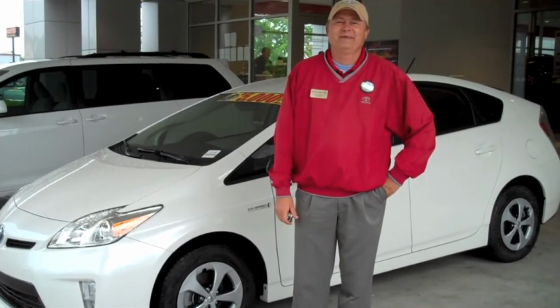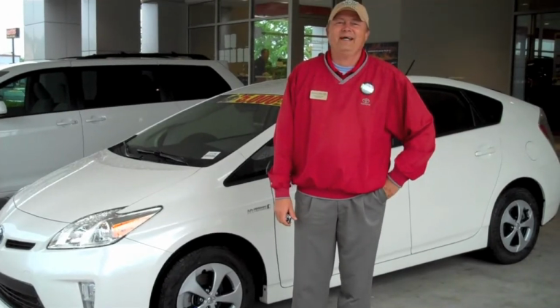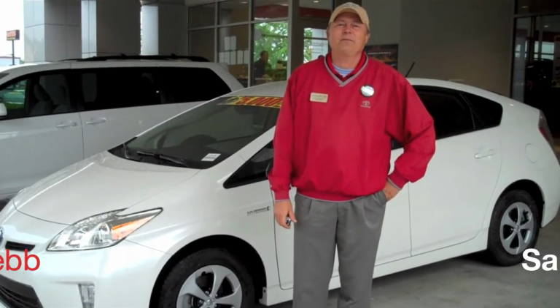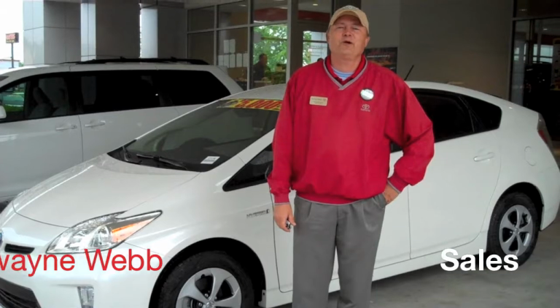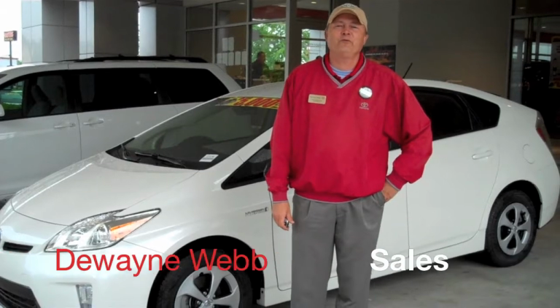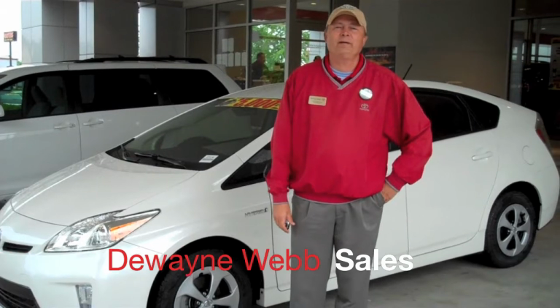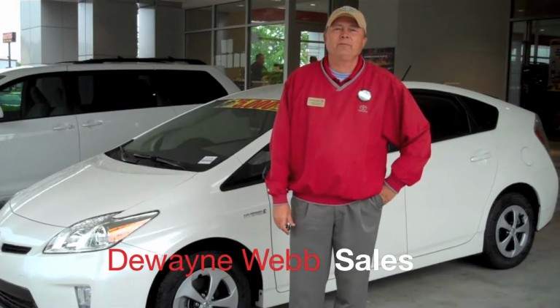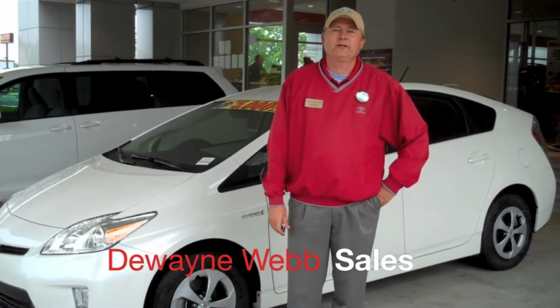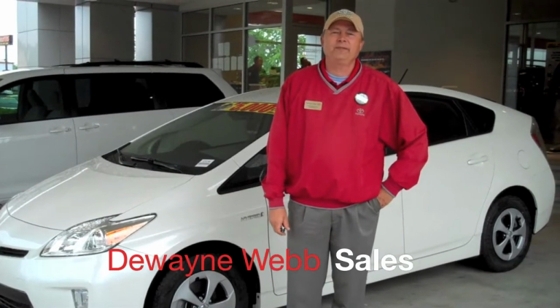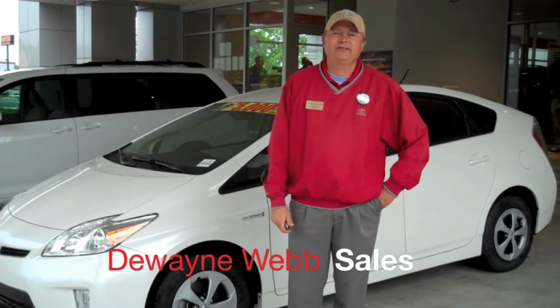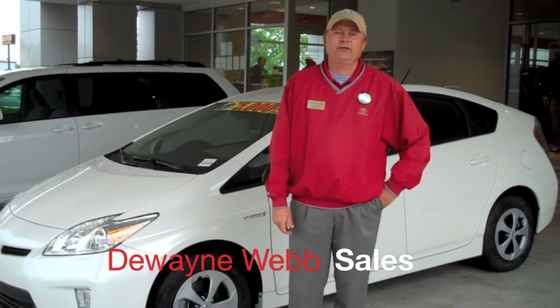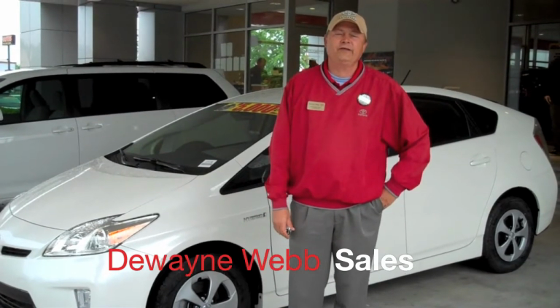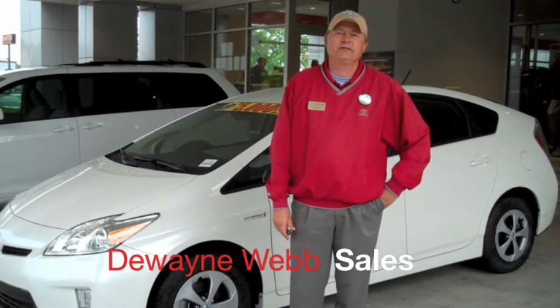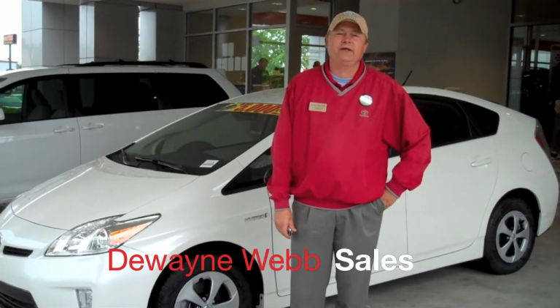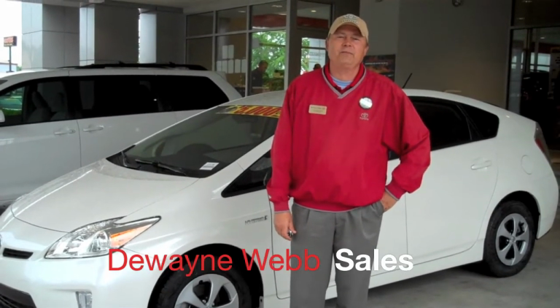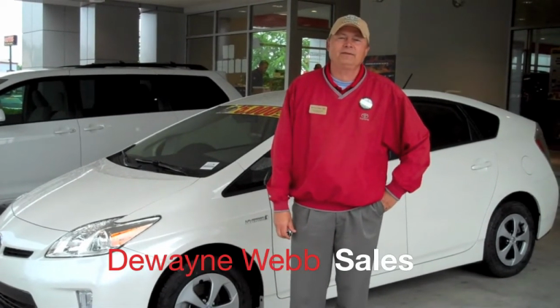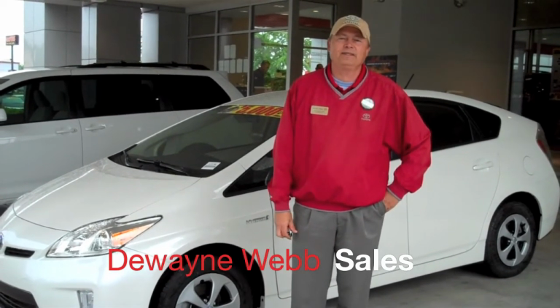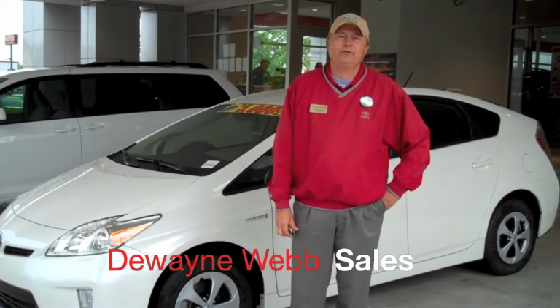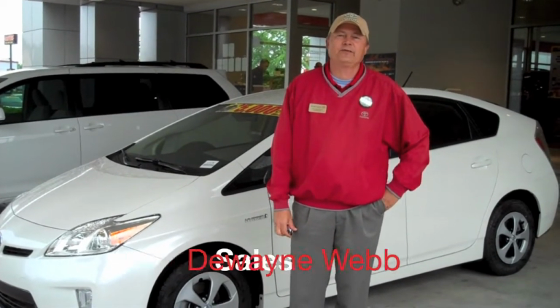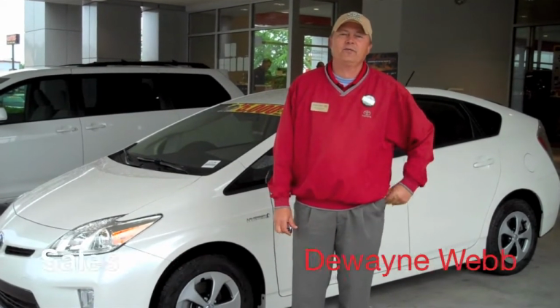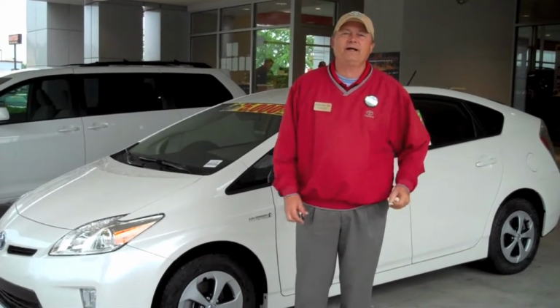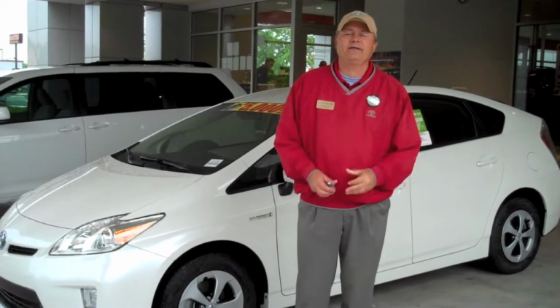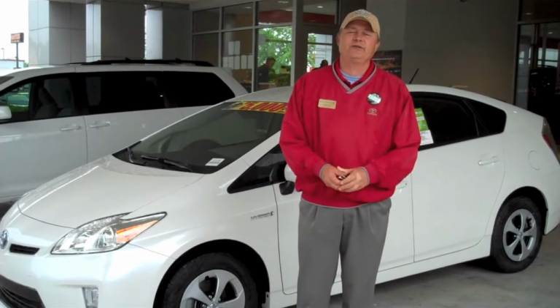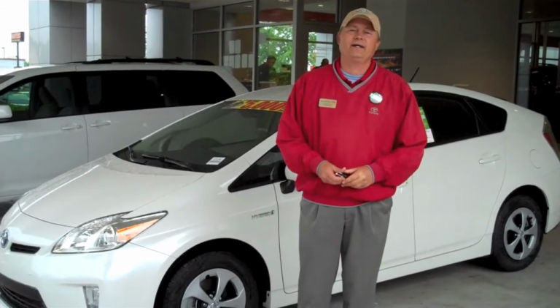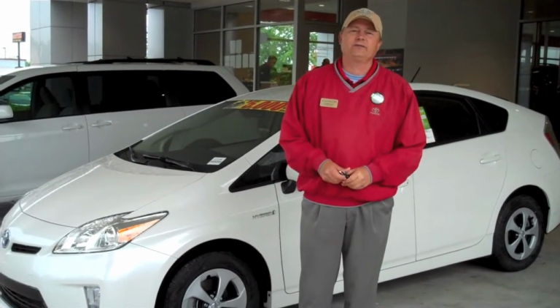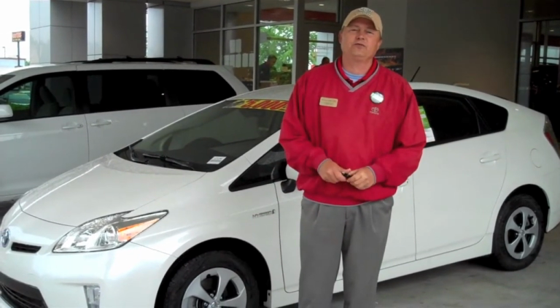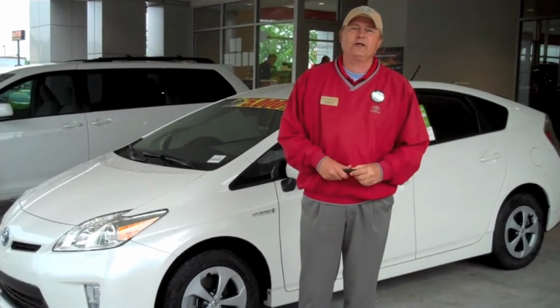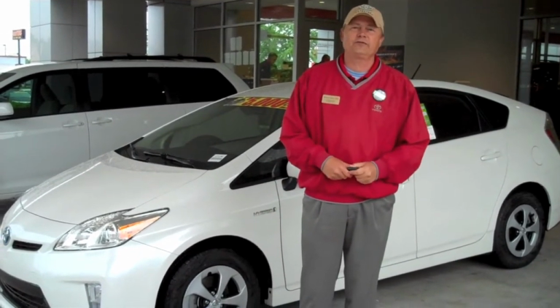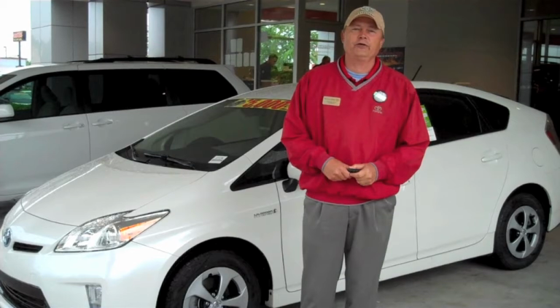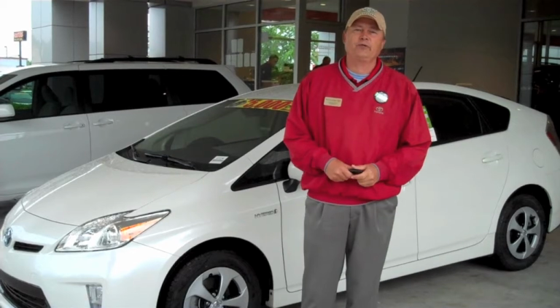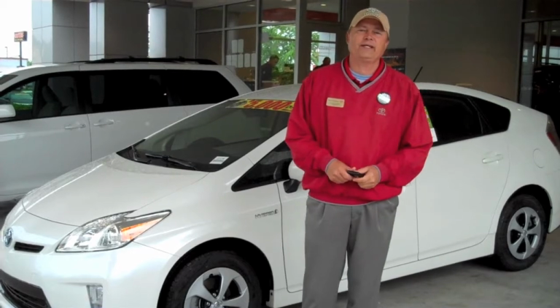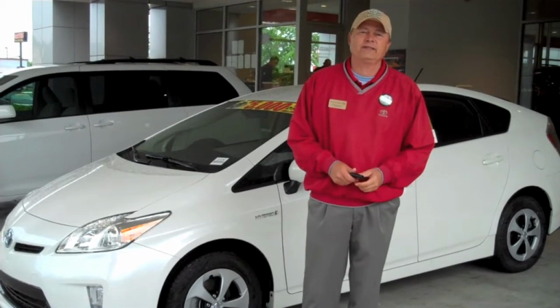Hi, I'm Dwayne Webb. I'm with Bill Kenney Toyota in Huntsville, Alabama. Today we're going to talk about the 2012 Toyota Prius.